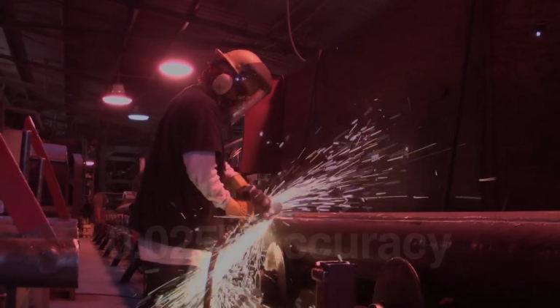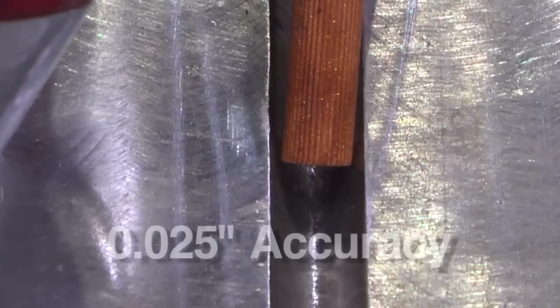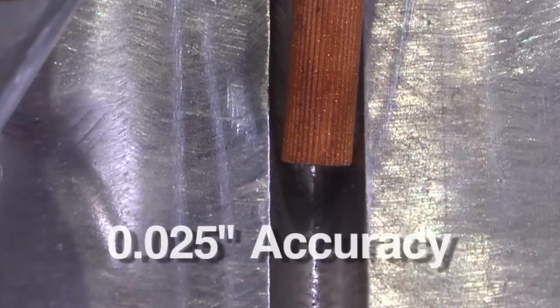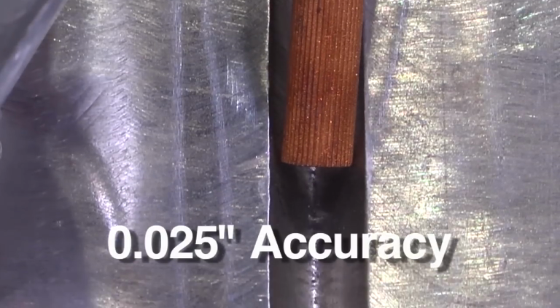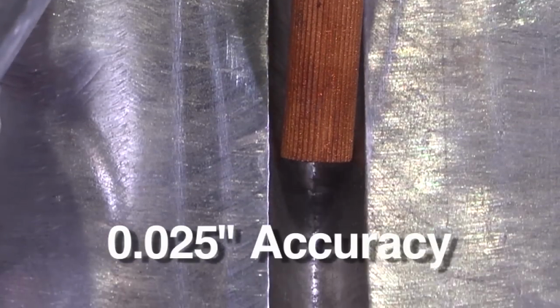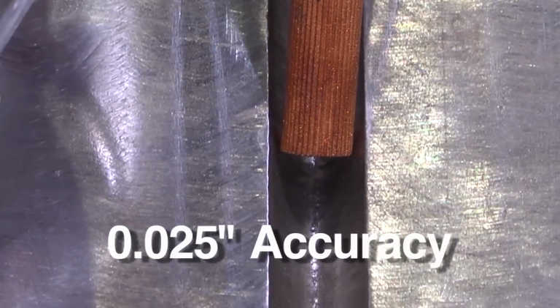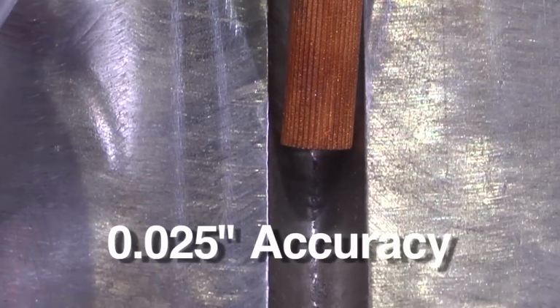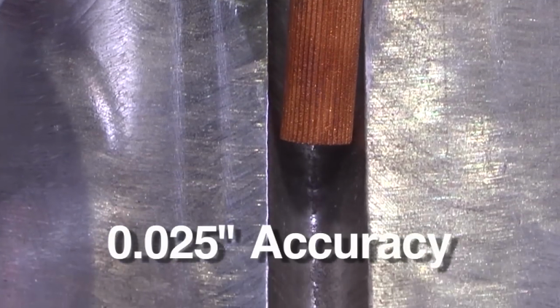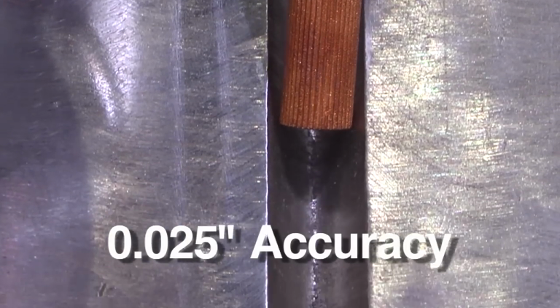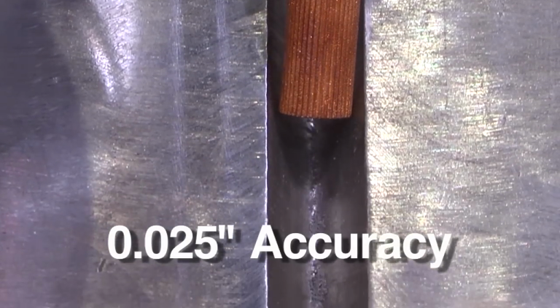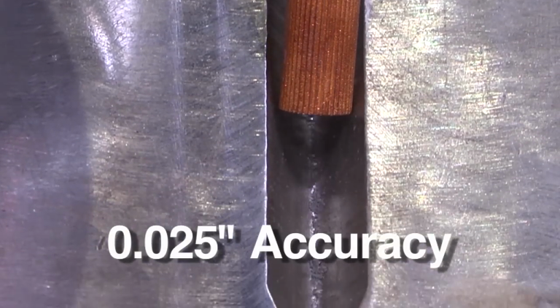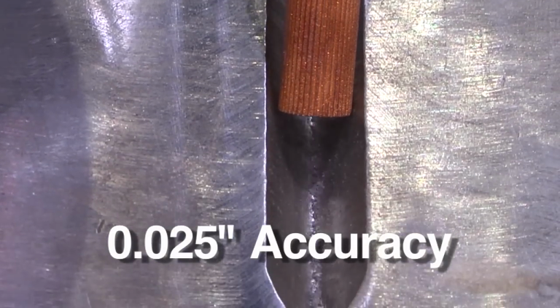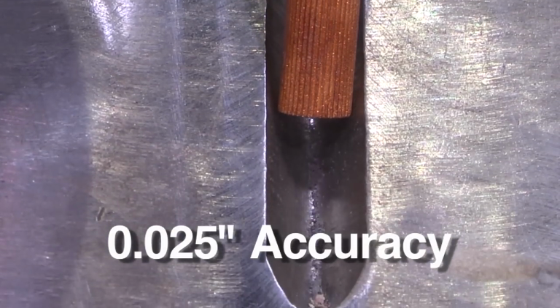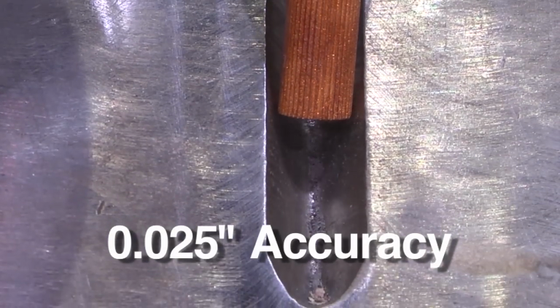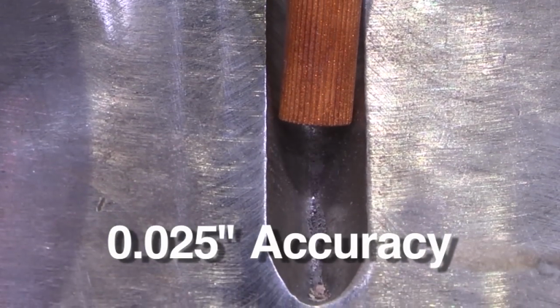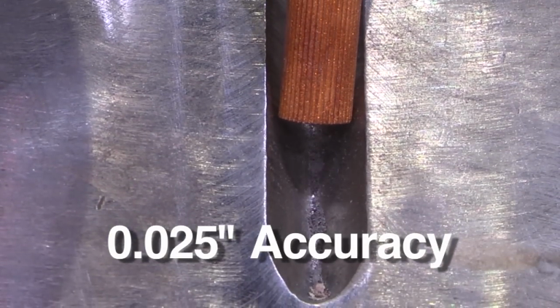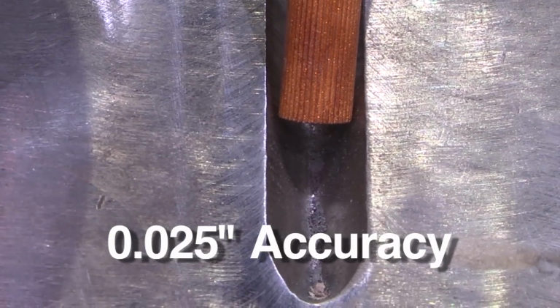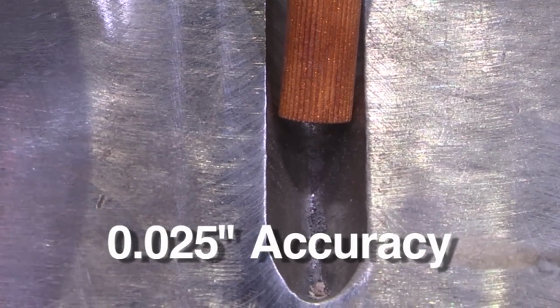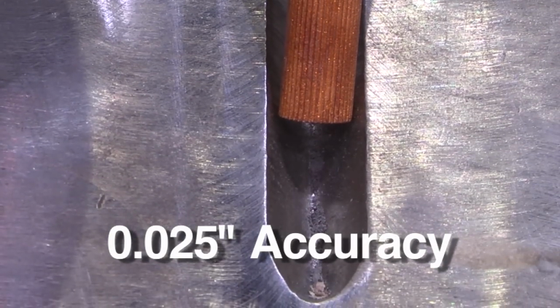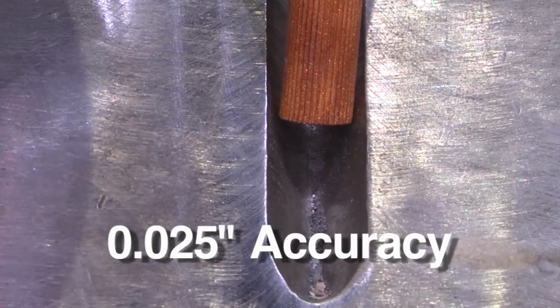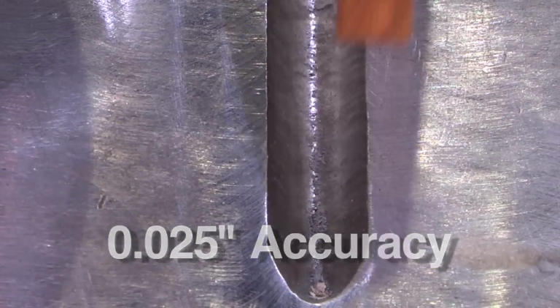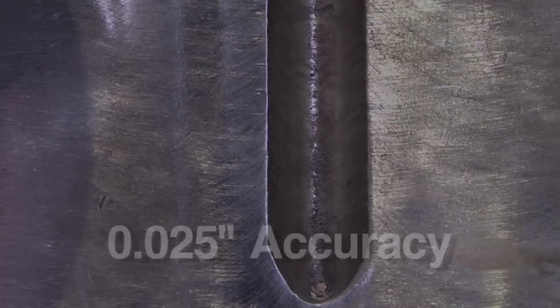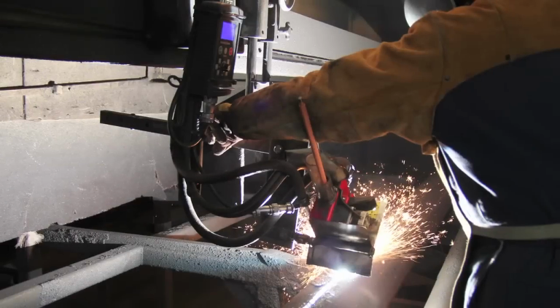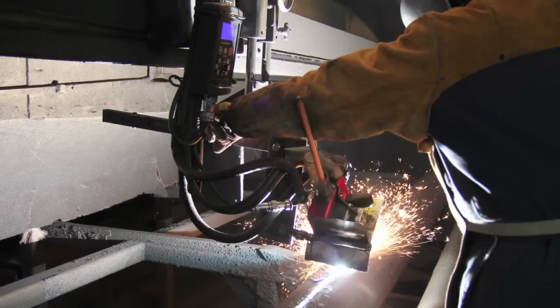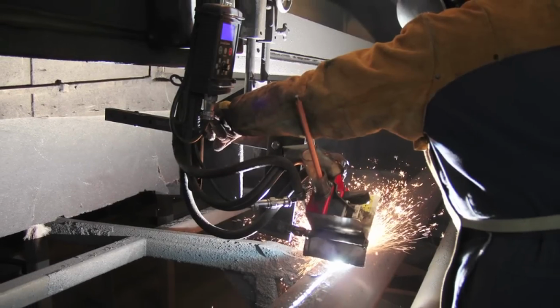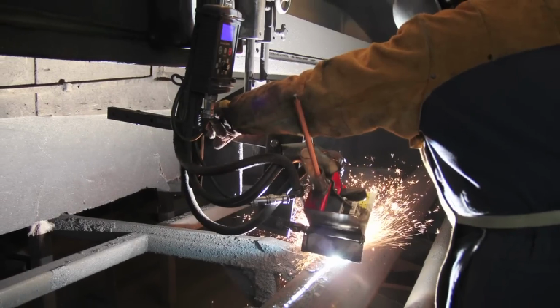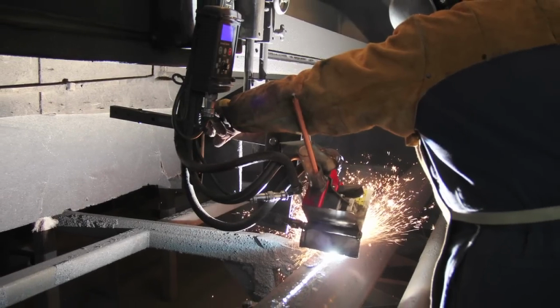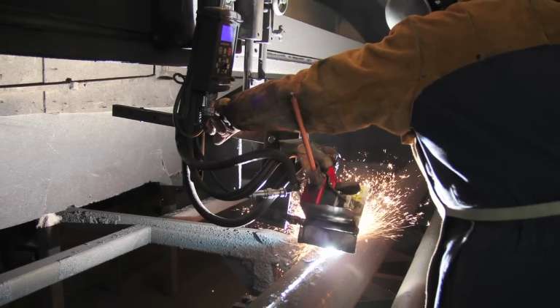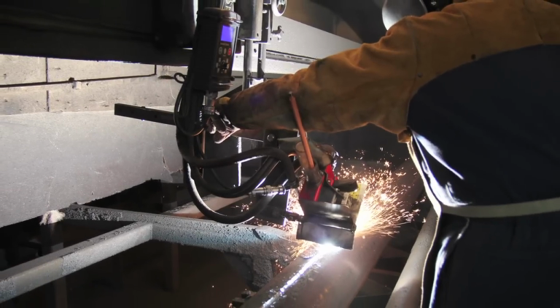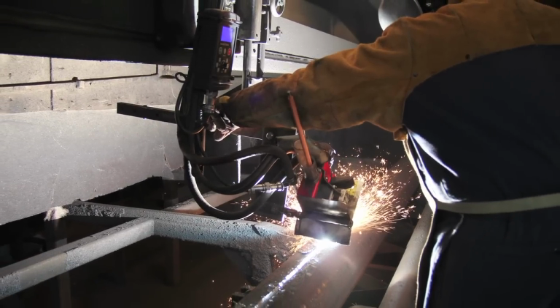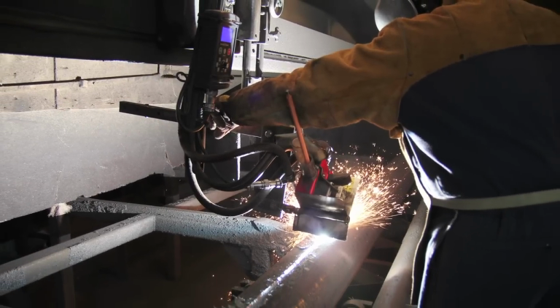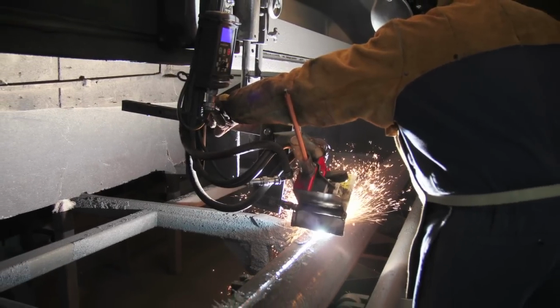With precision depth control throughout the gouge length, you'll eliminate wasted filler metal, reduce cycle time, and lower cost per joint.